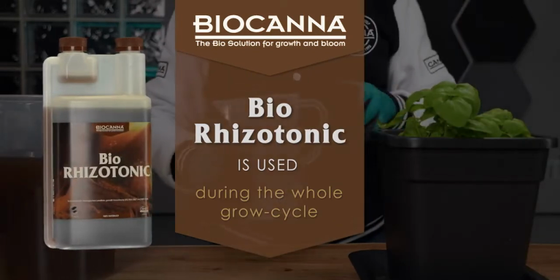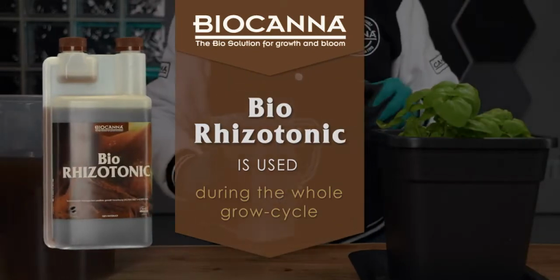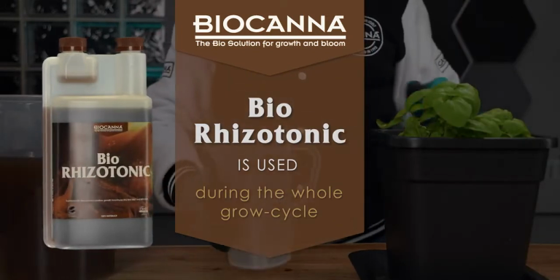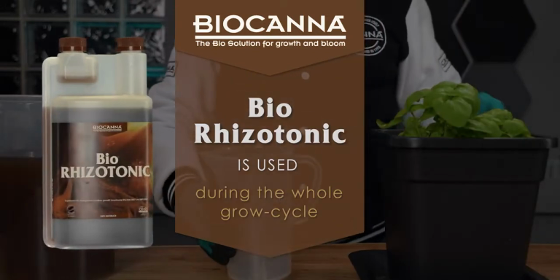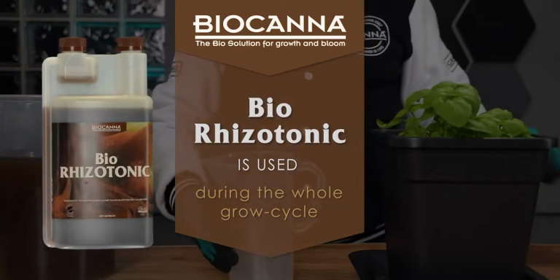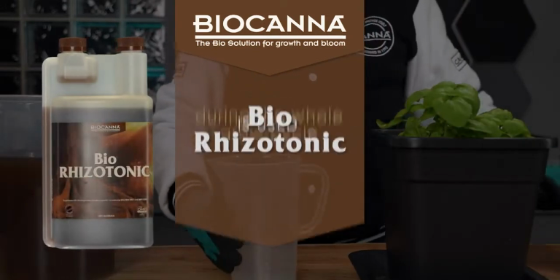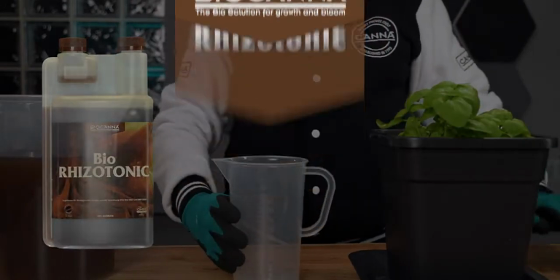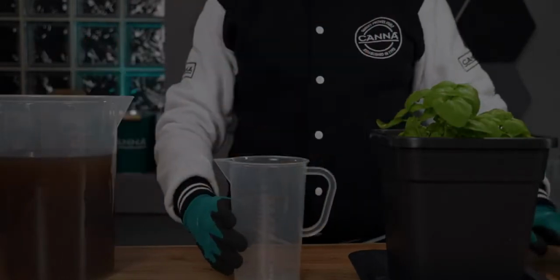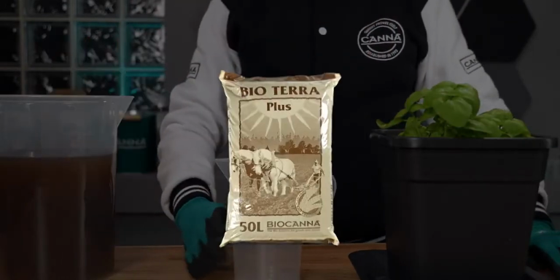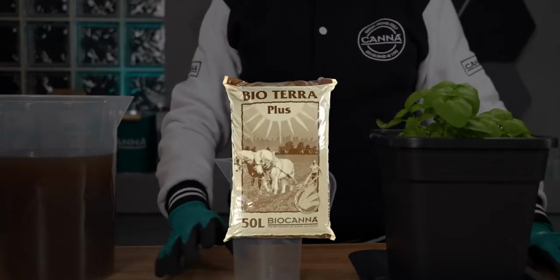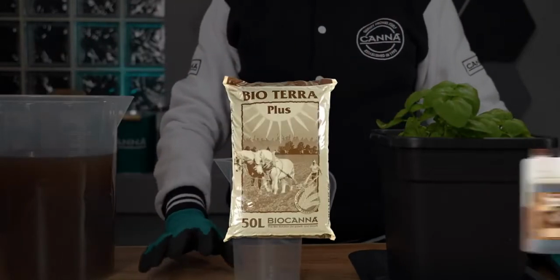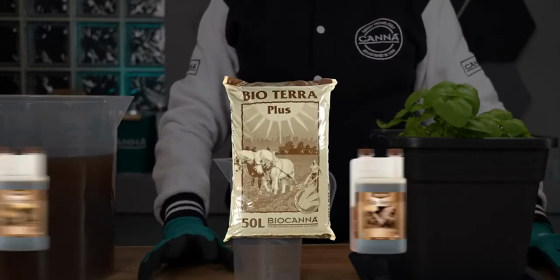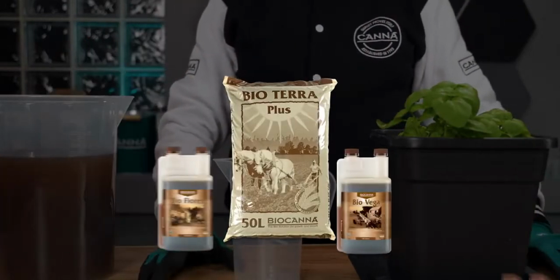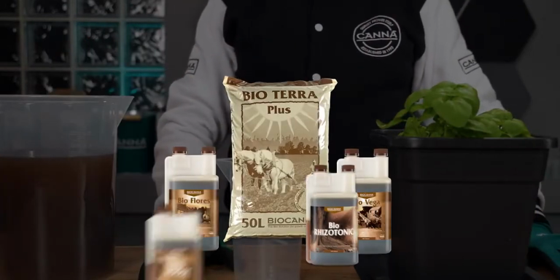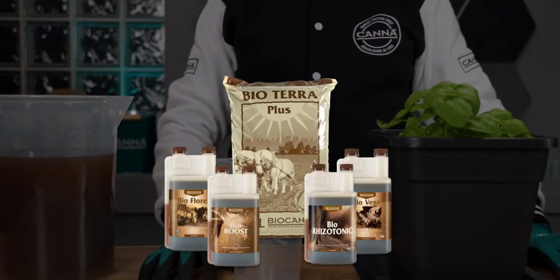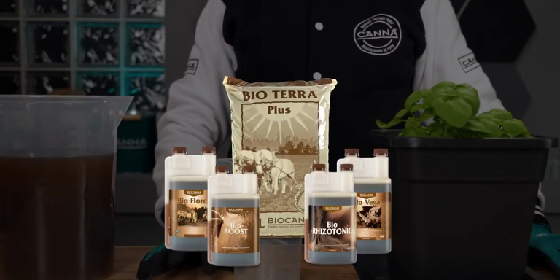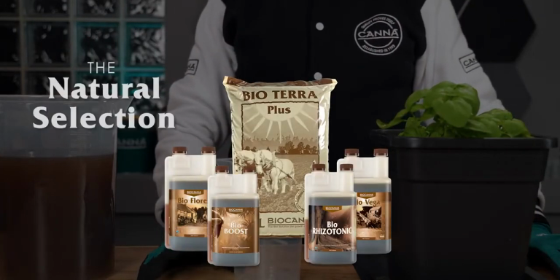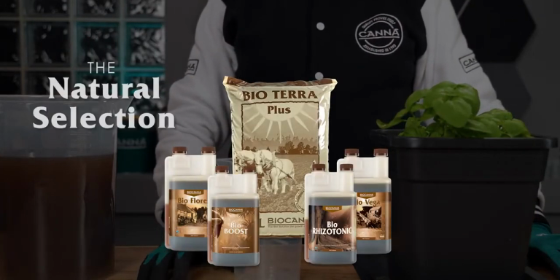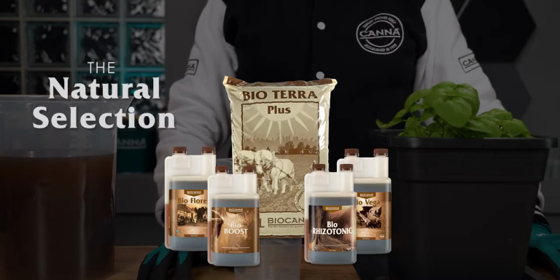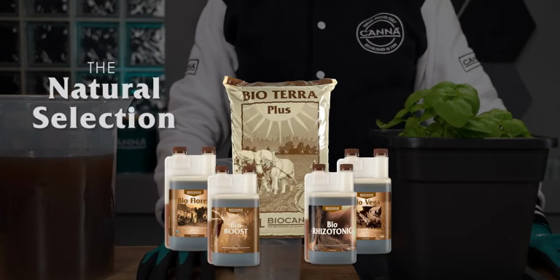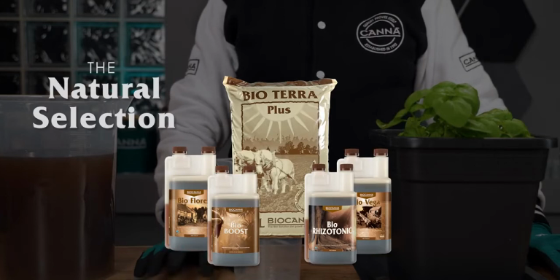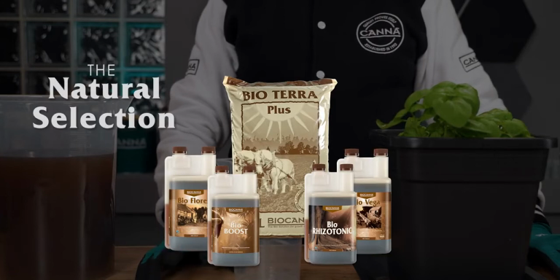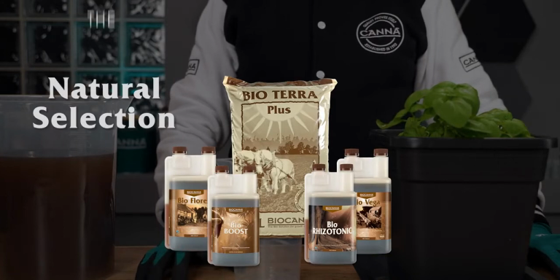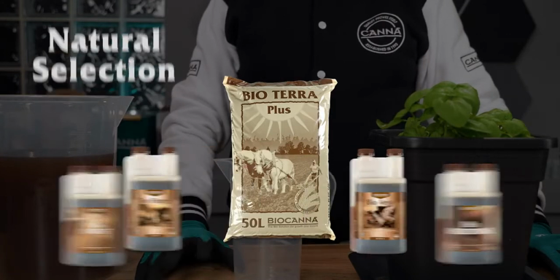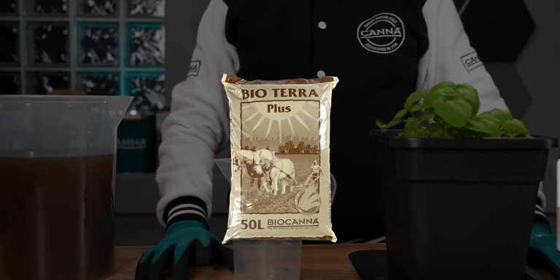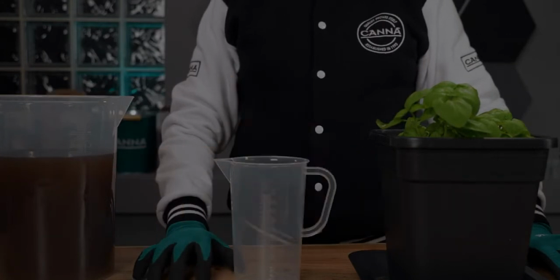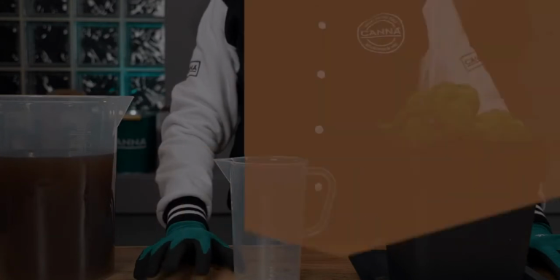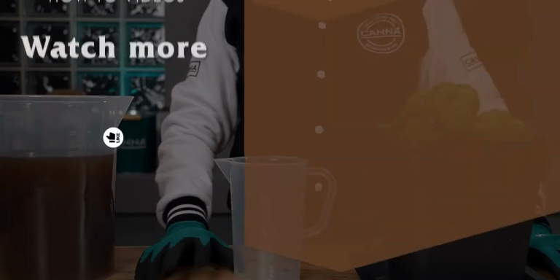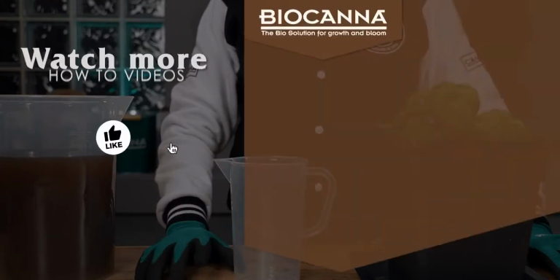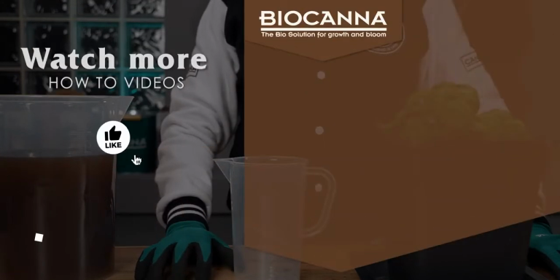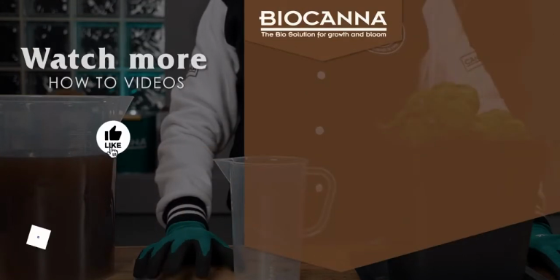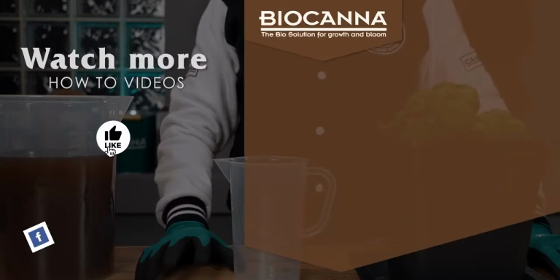You'll find further information on how to grow your plants in our leaflets, growth schedules and on our website.